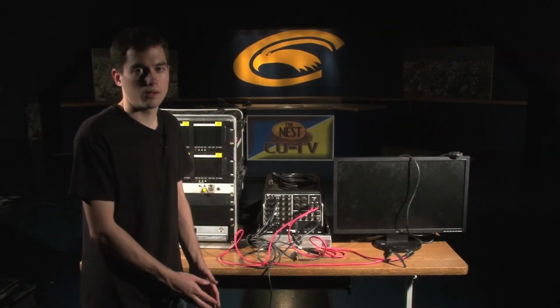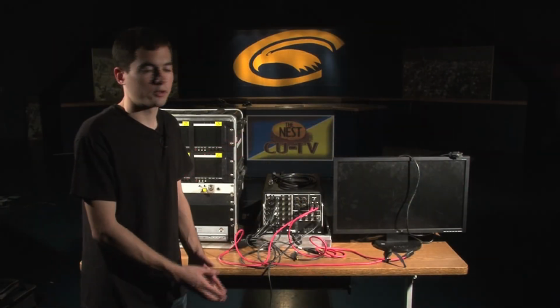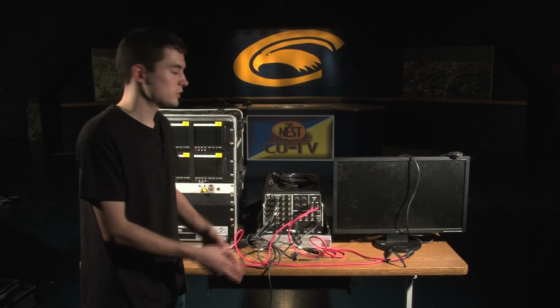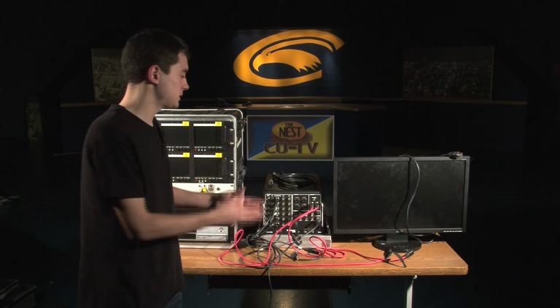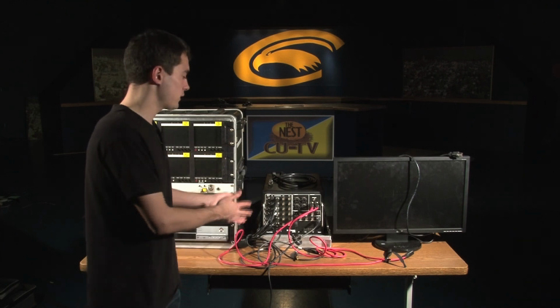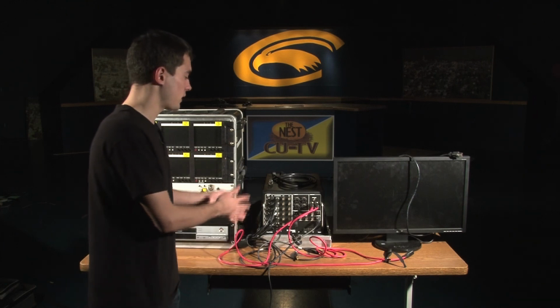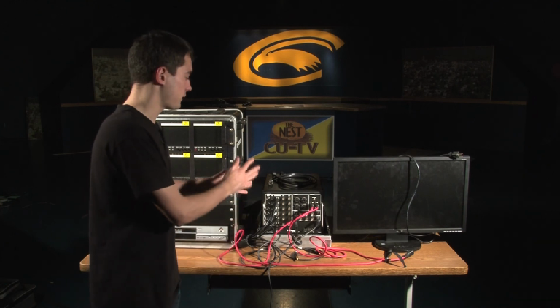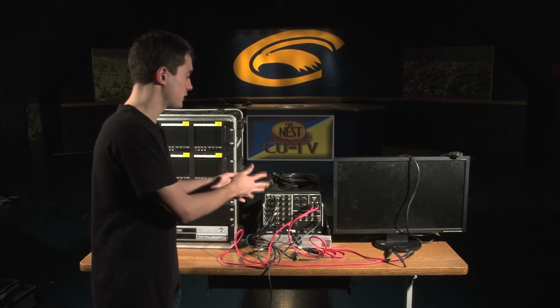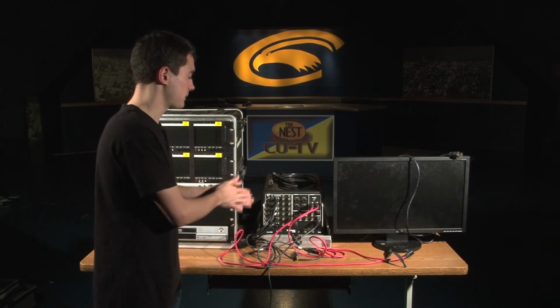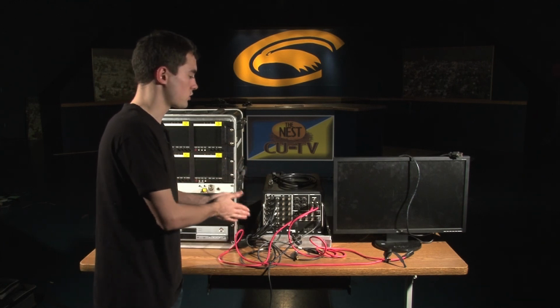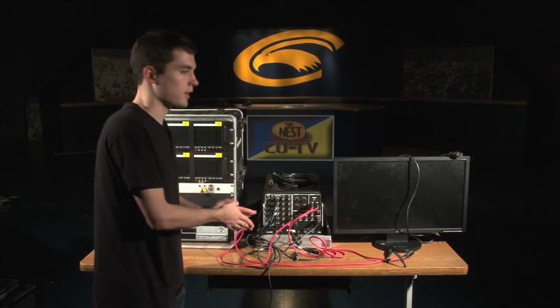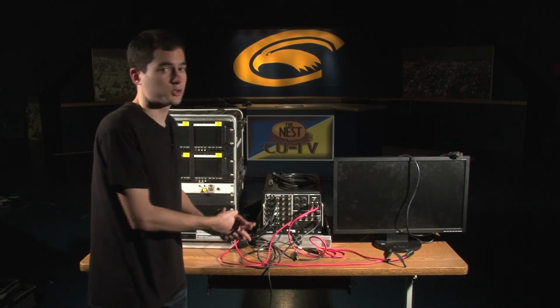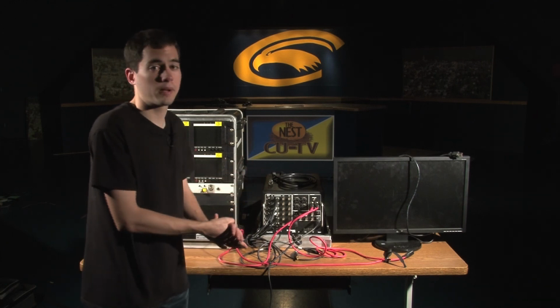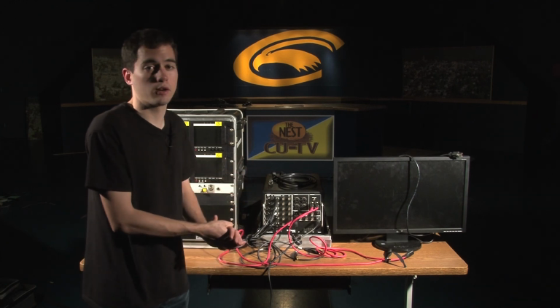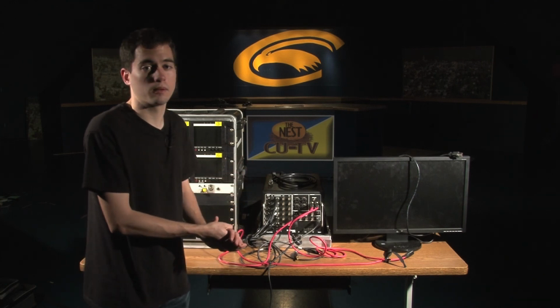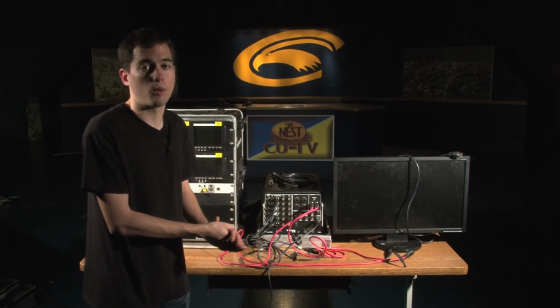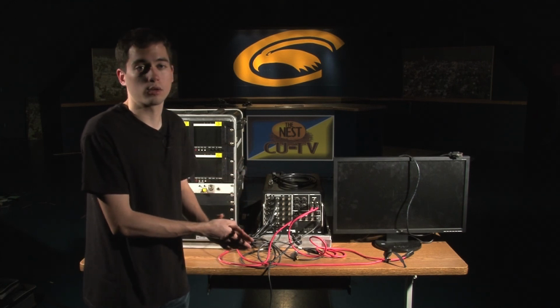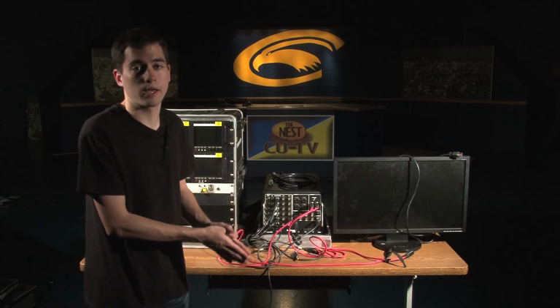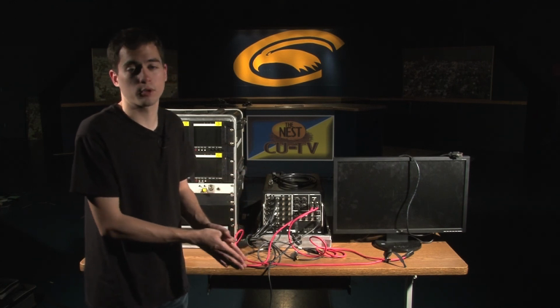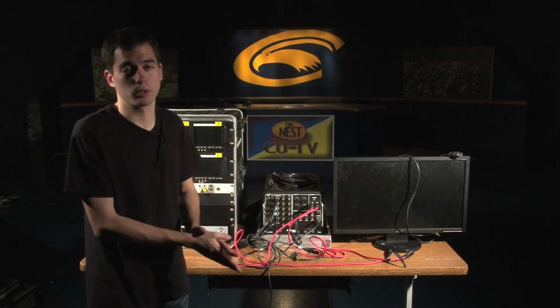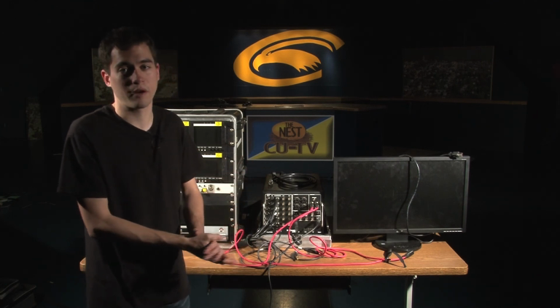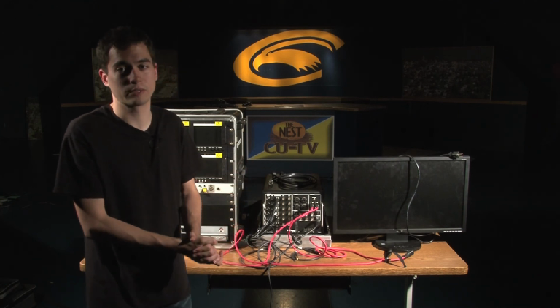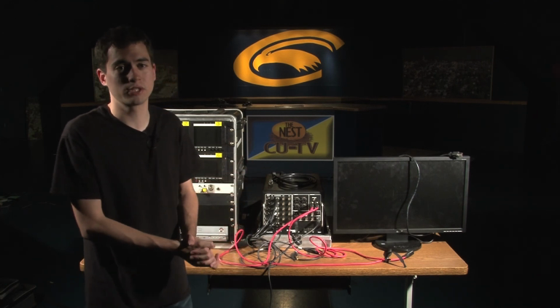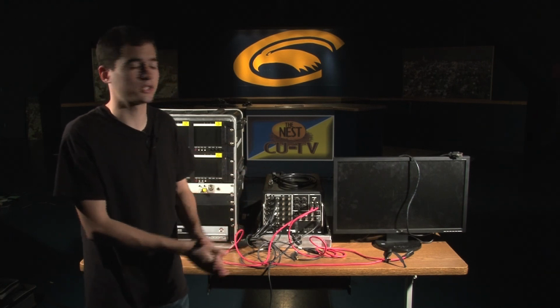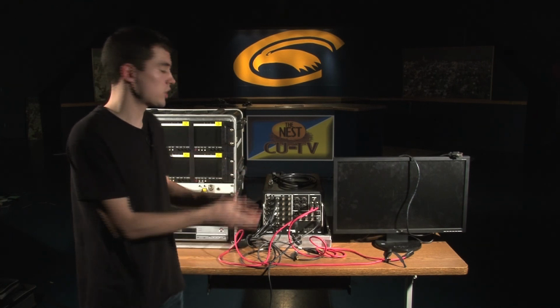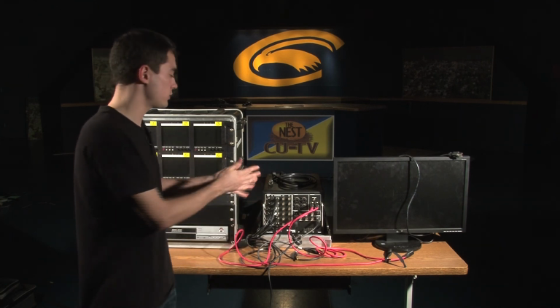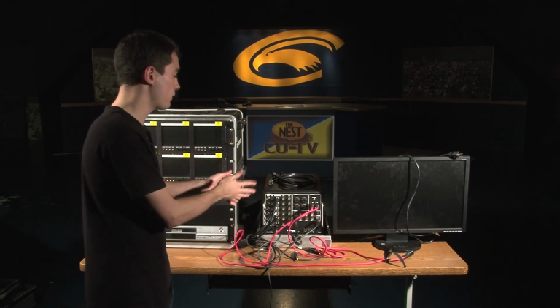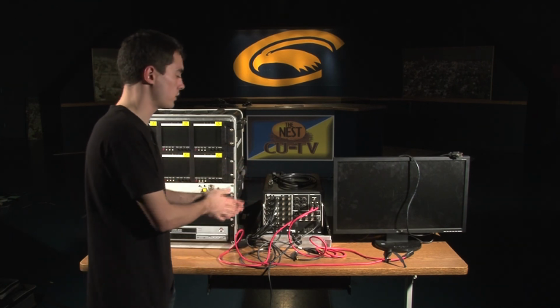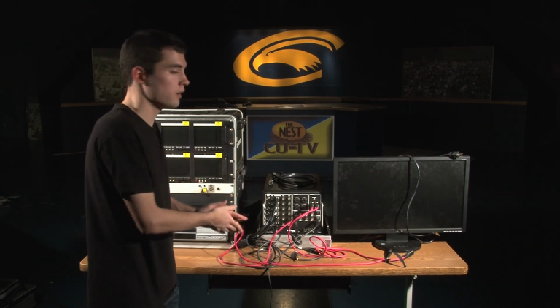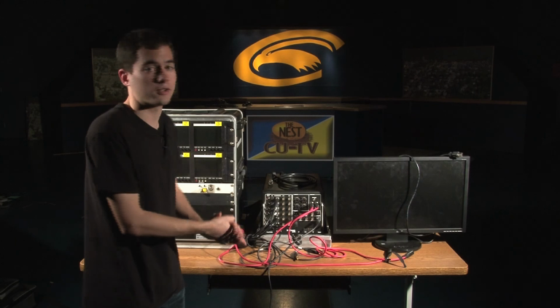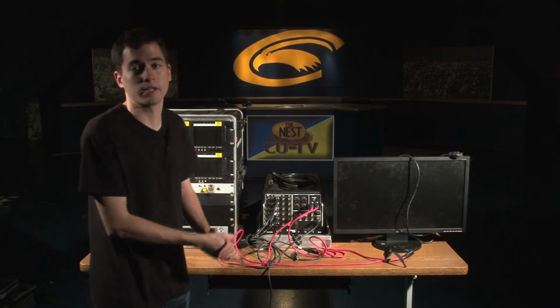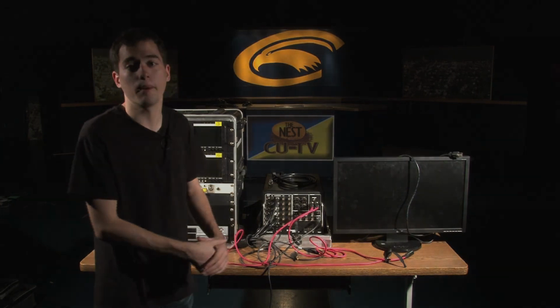There are different specific ways to set up your TriCaster depending on the model and personal preference, but this is a general overview of how to set it up.